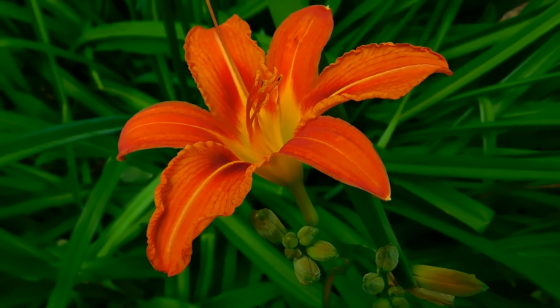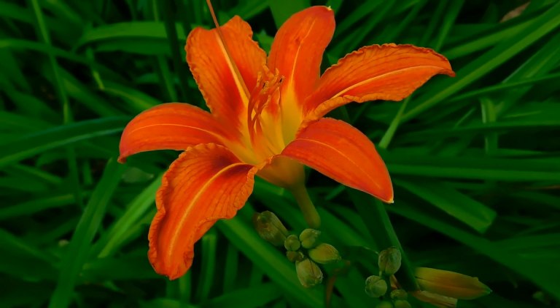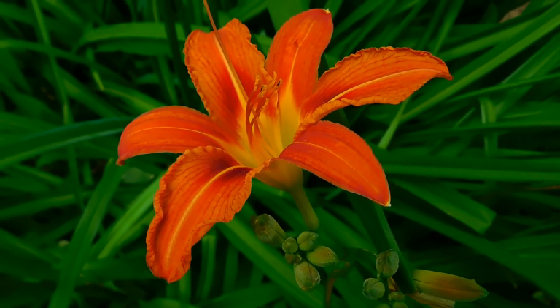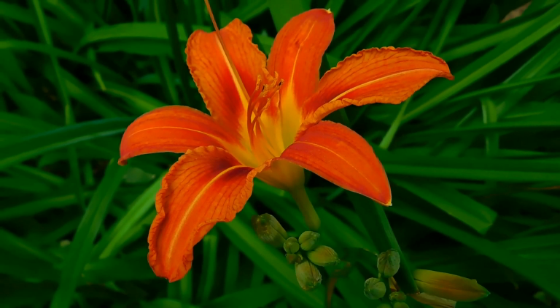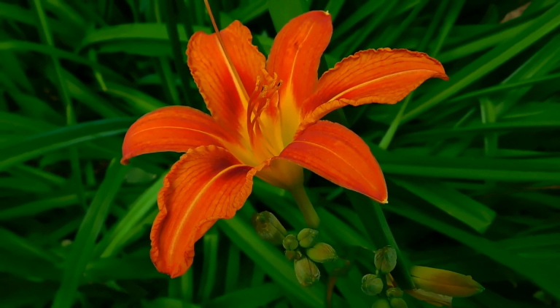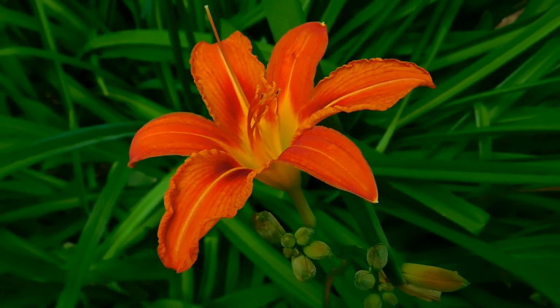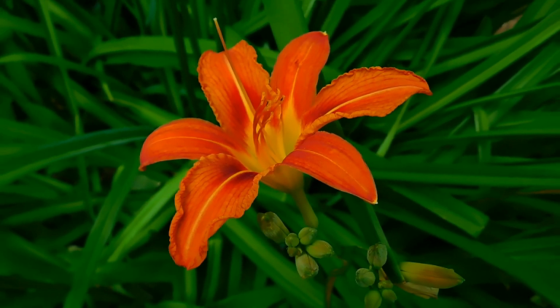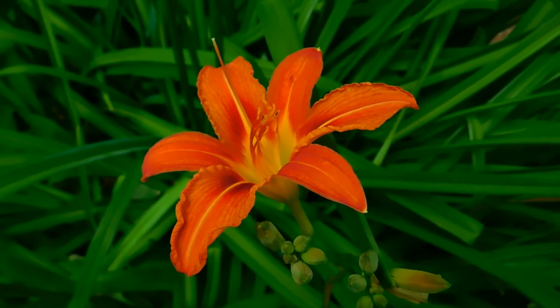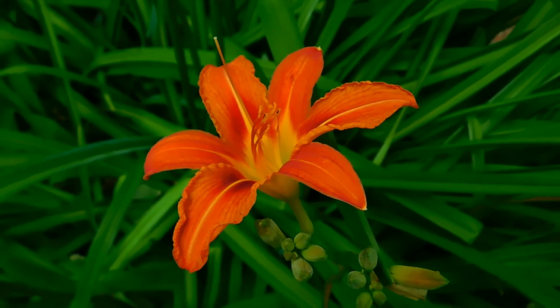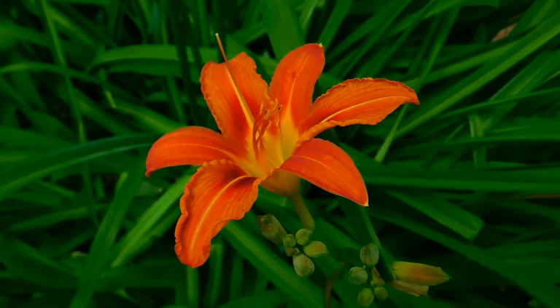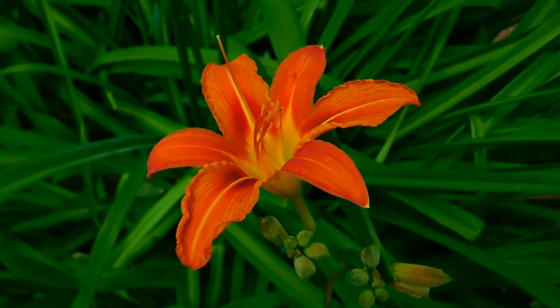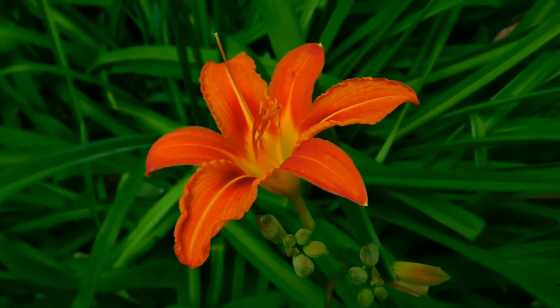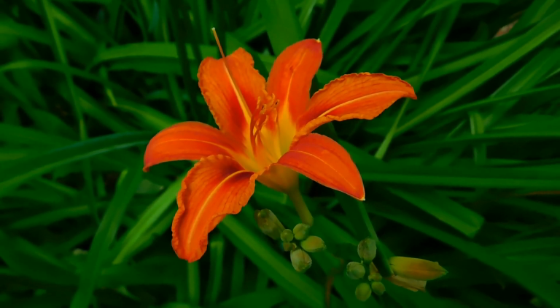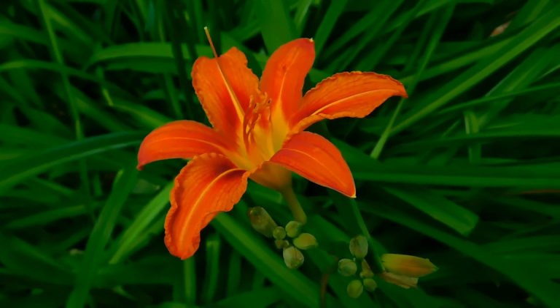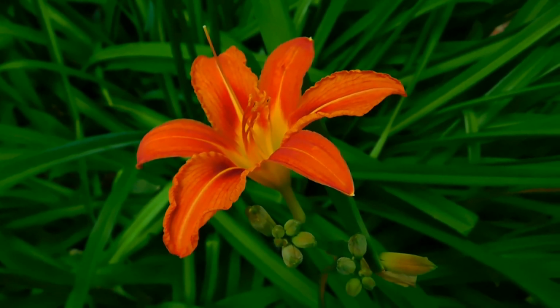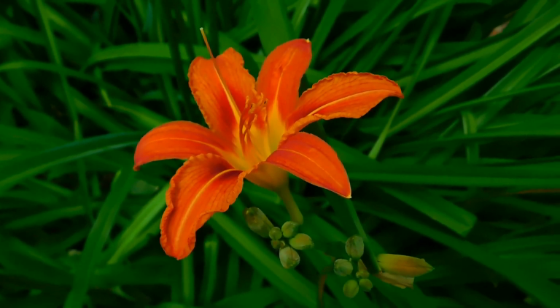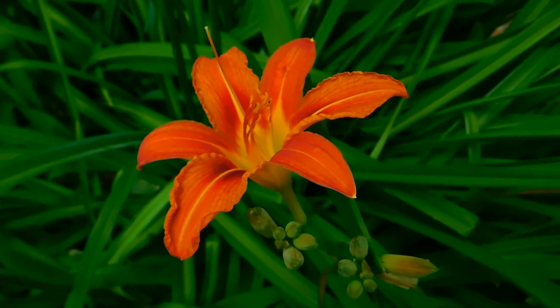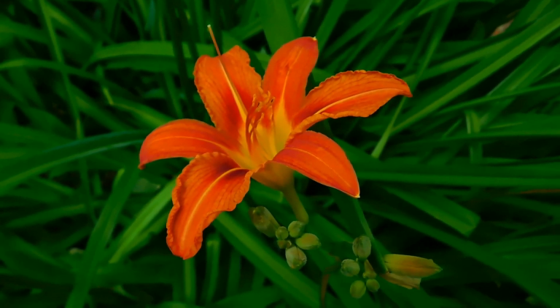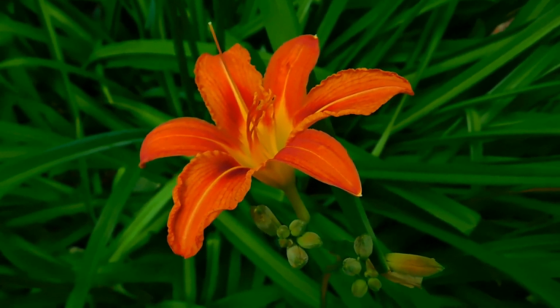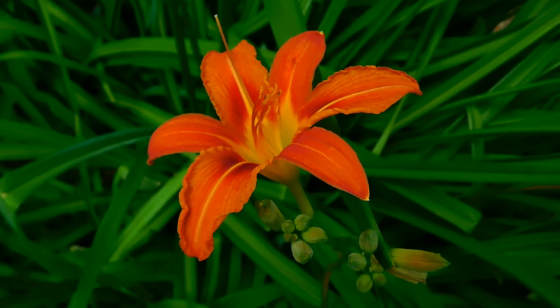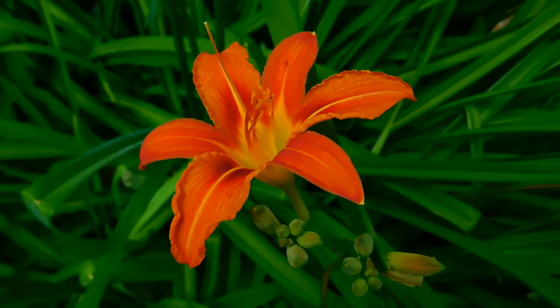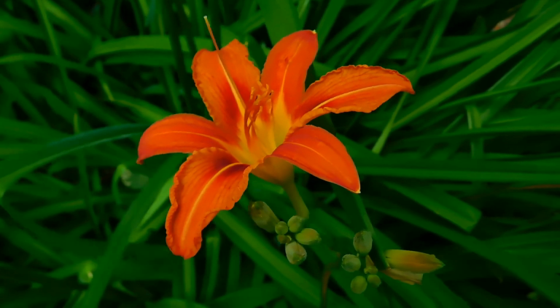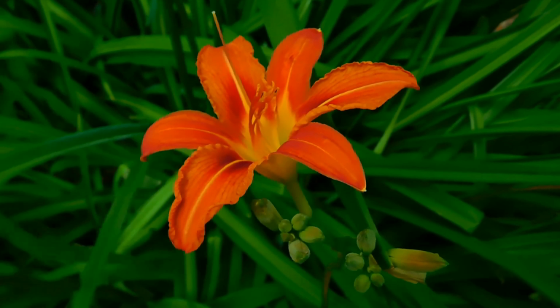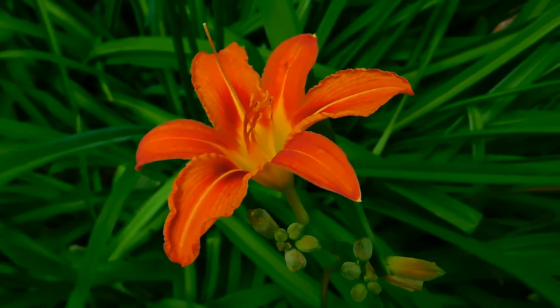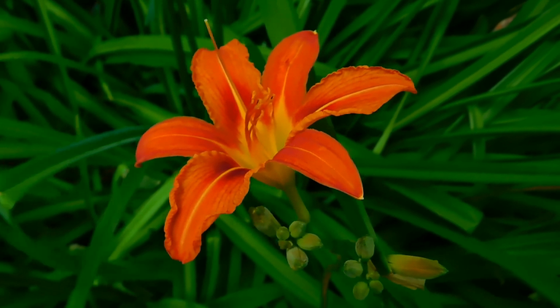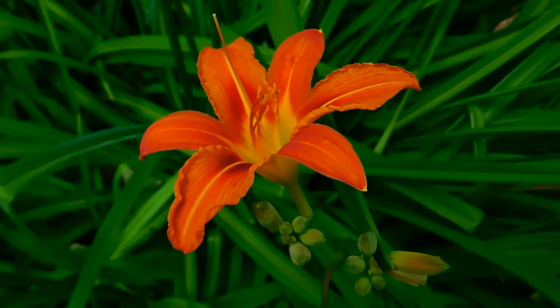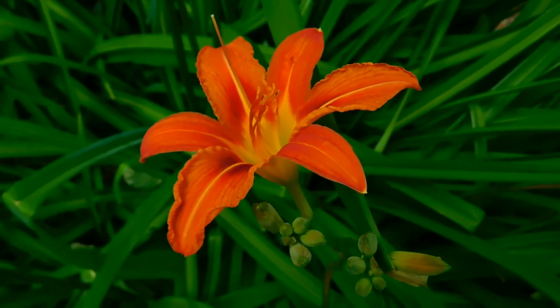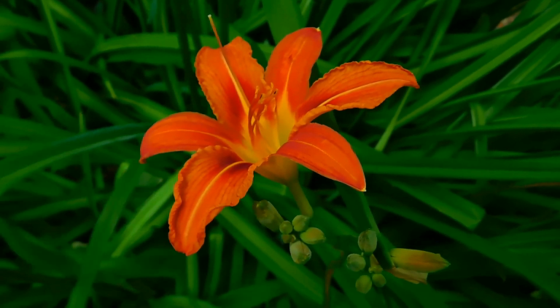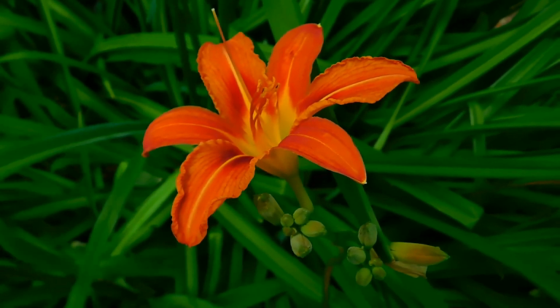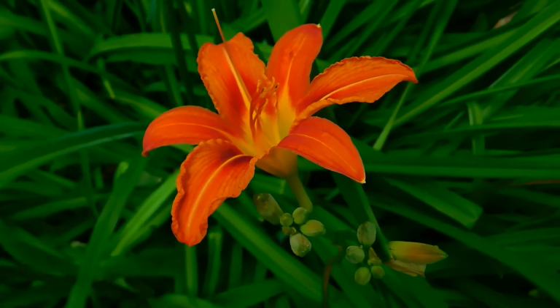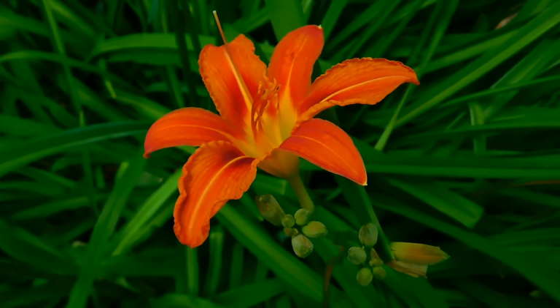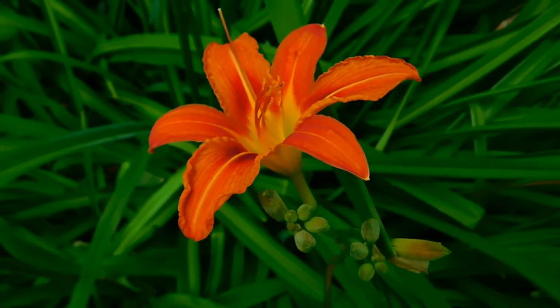Oh look, such a pretty flower! Flowers can smell so beautiful!